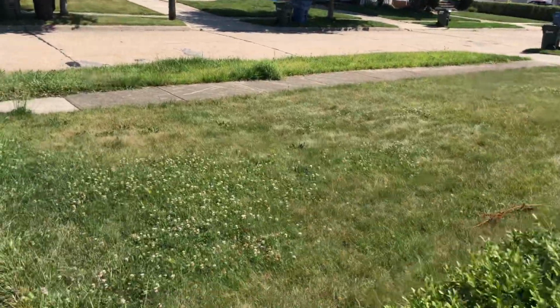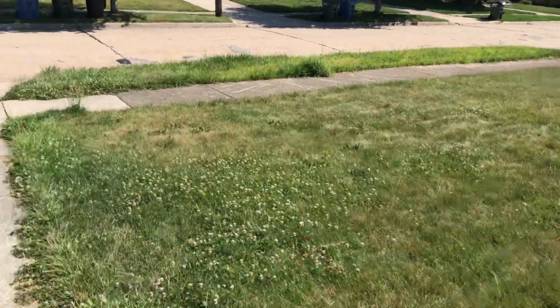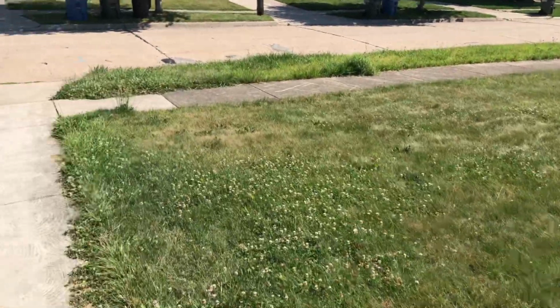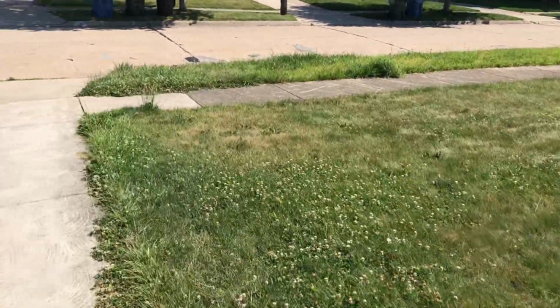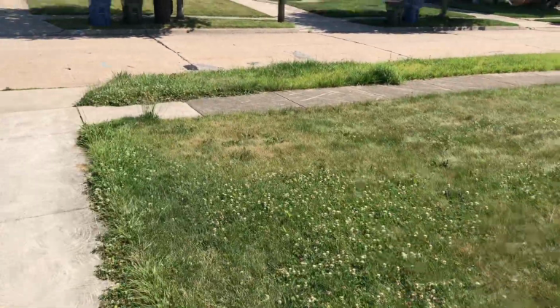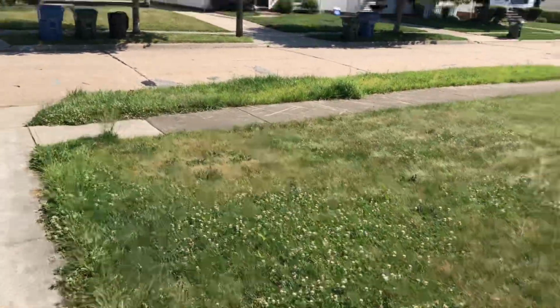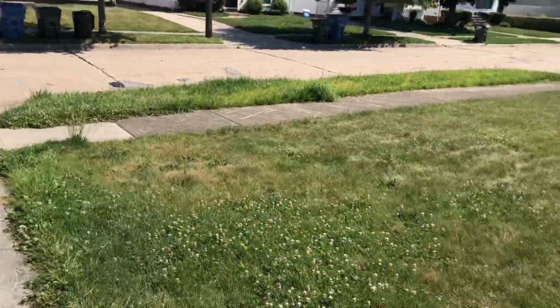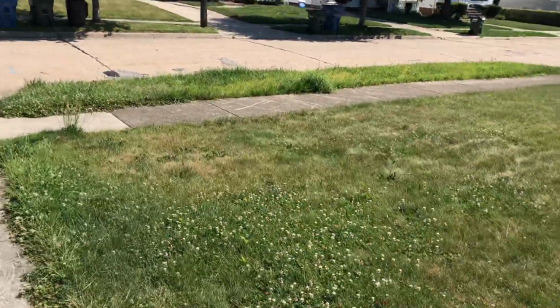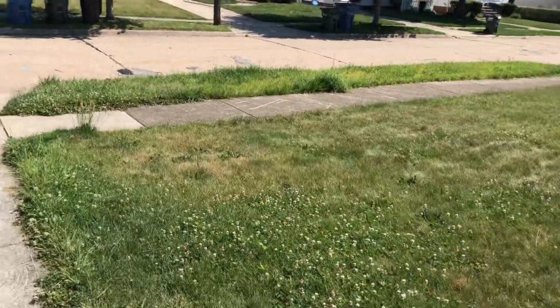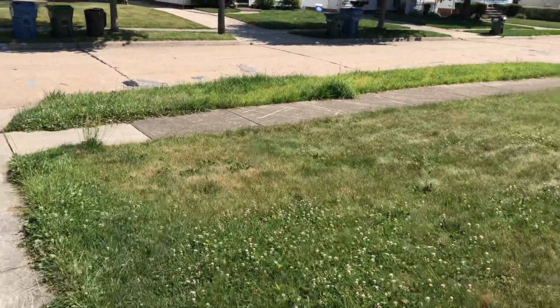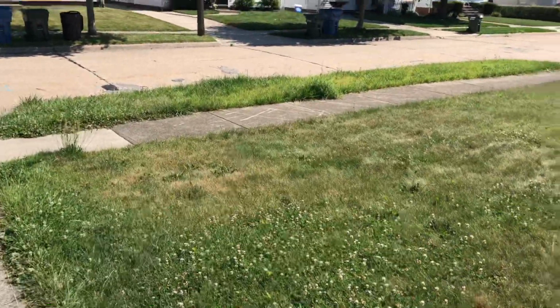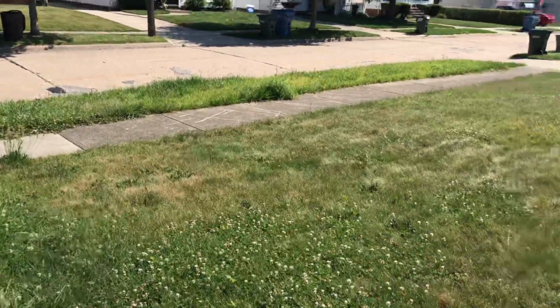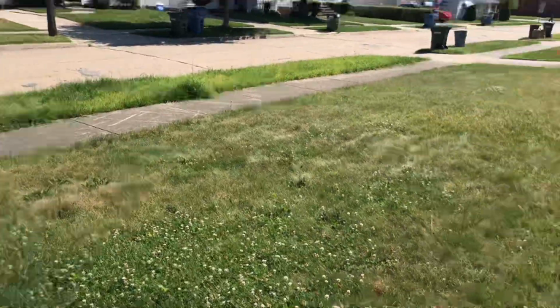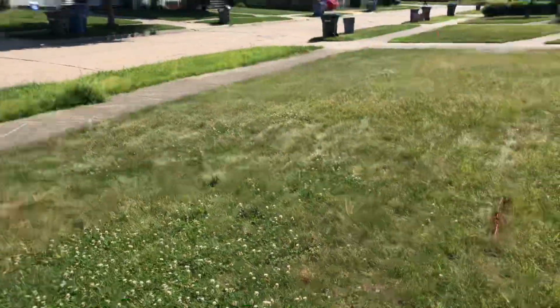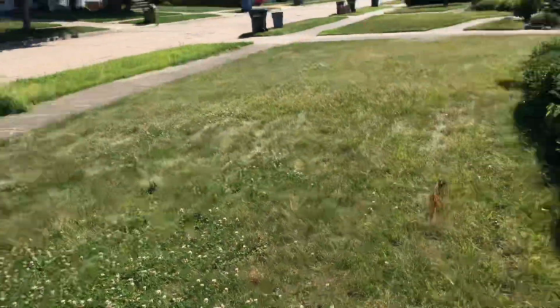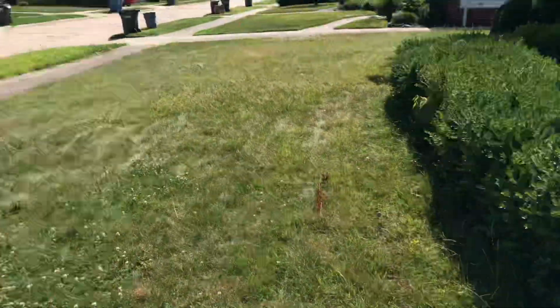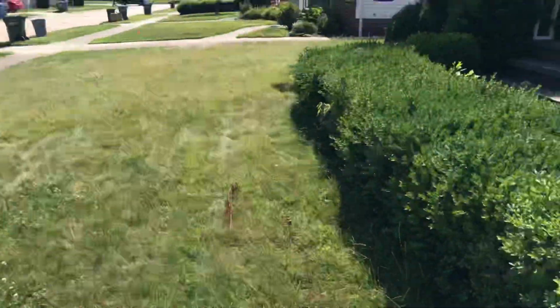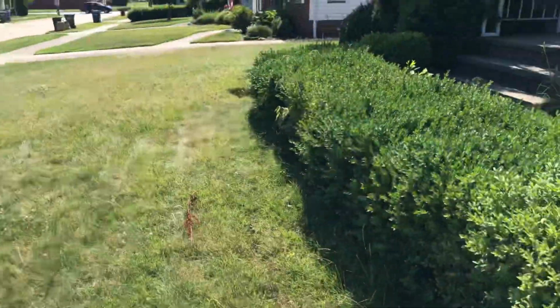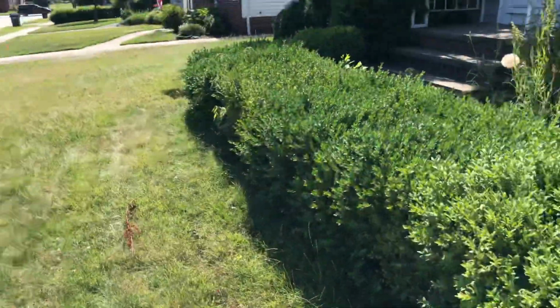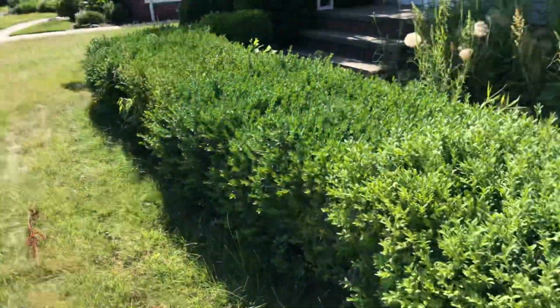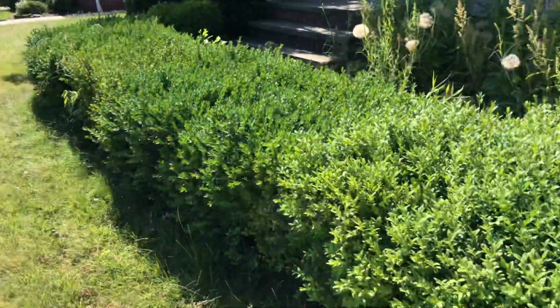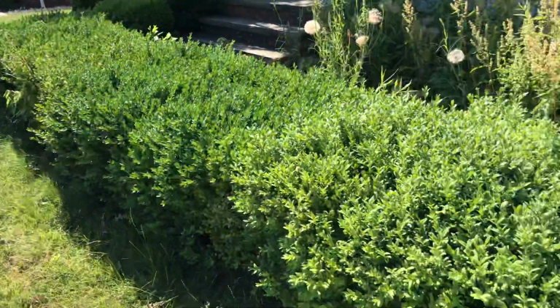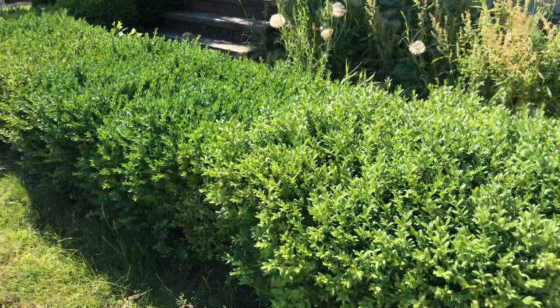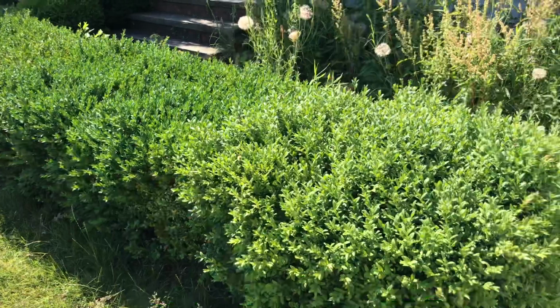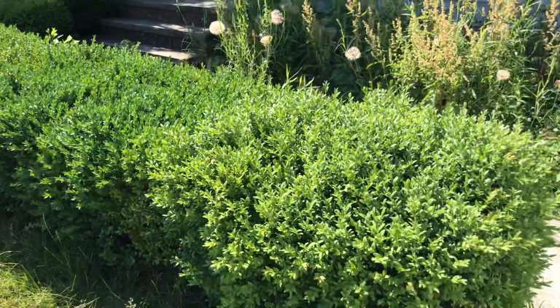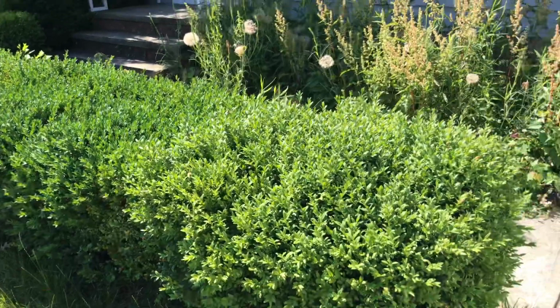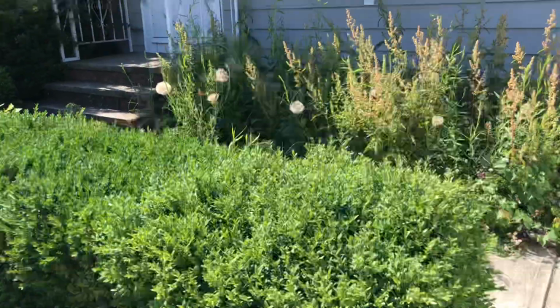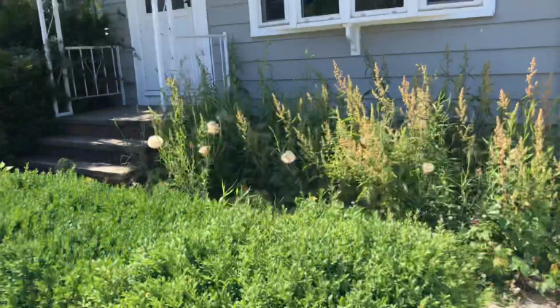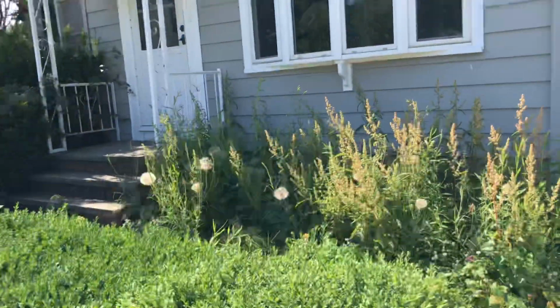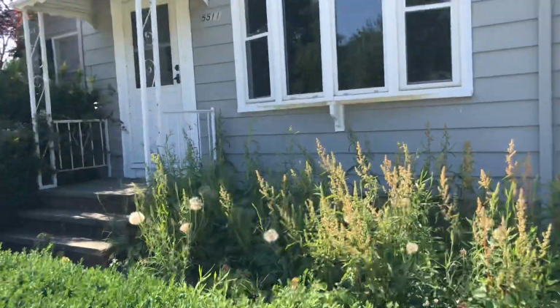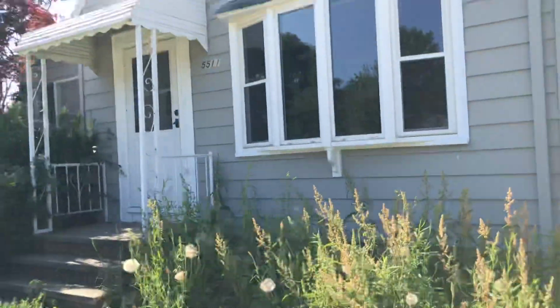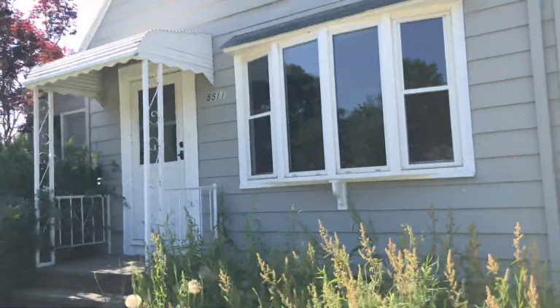The backyard needs to be mowed. Bushes need to be trimmed.